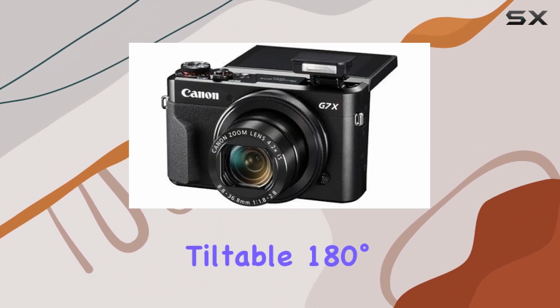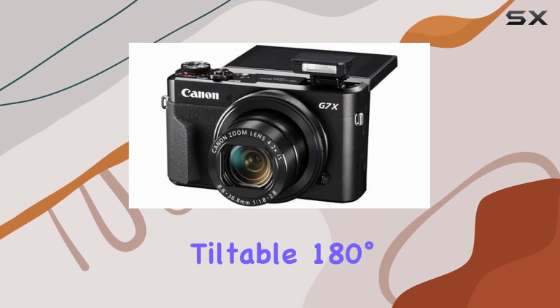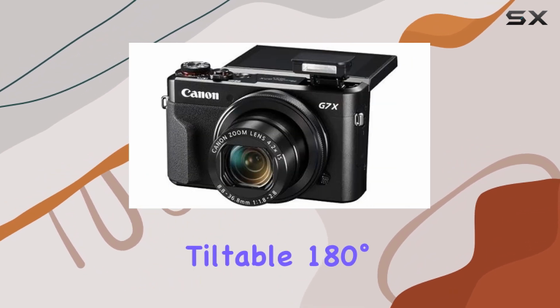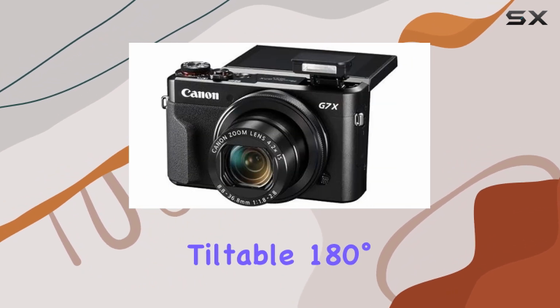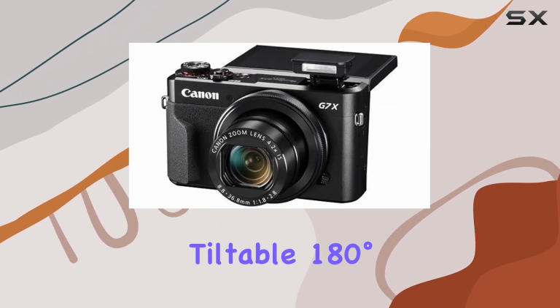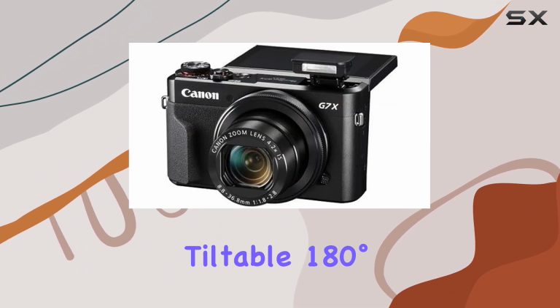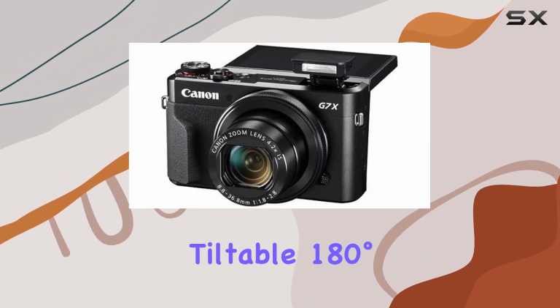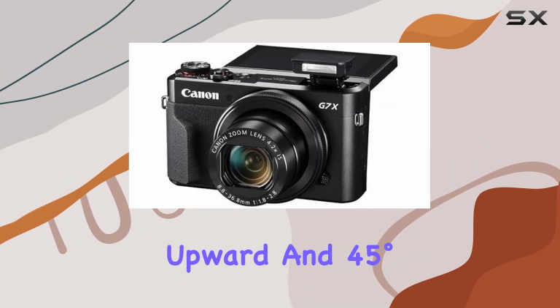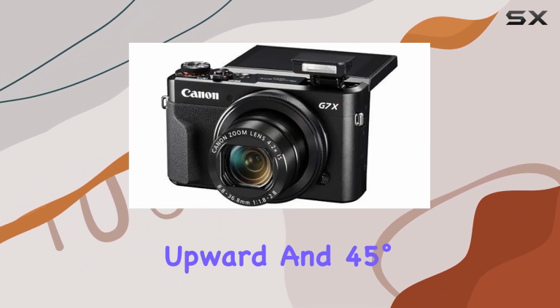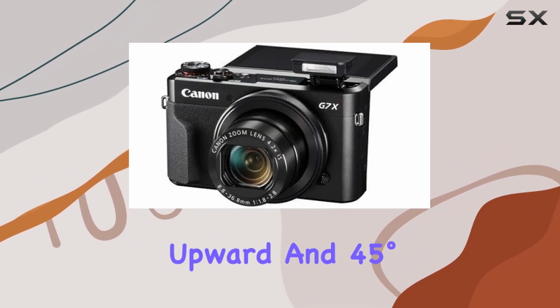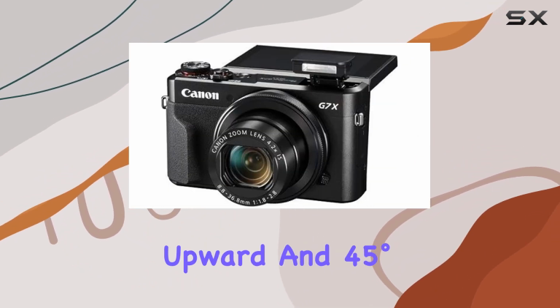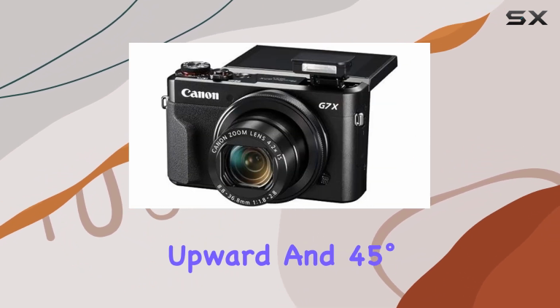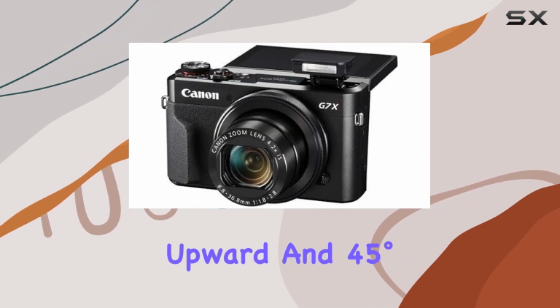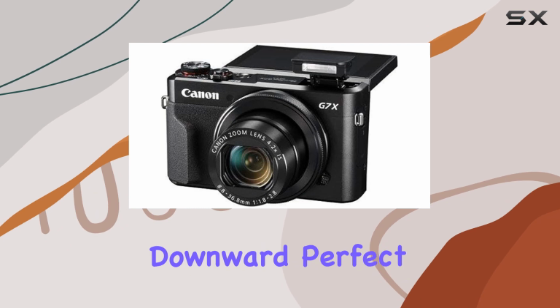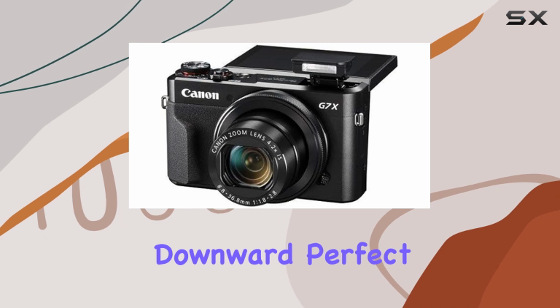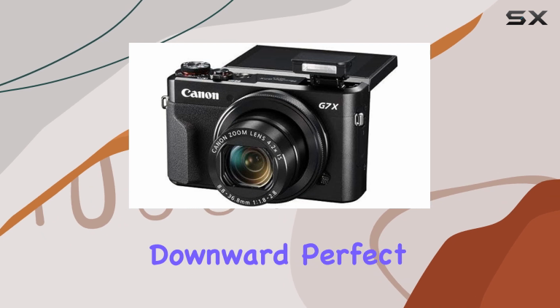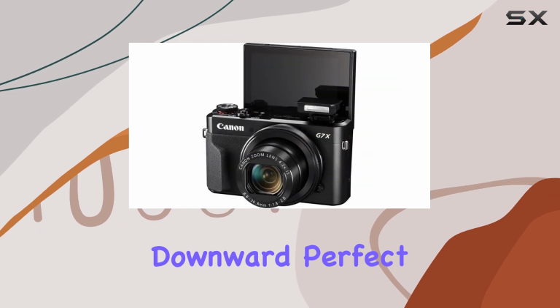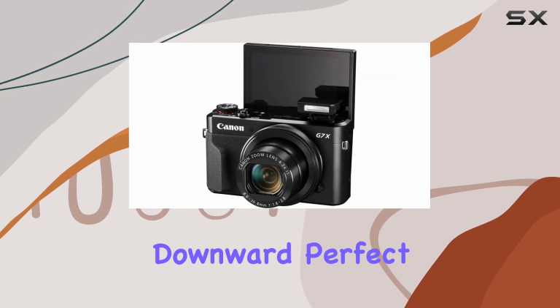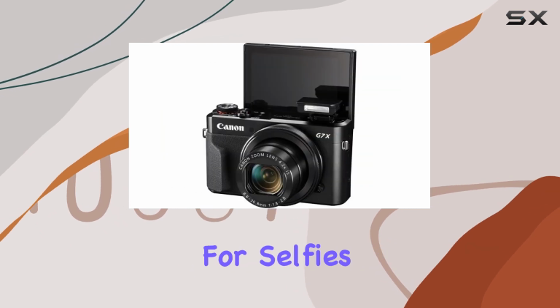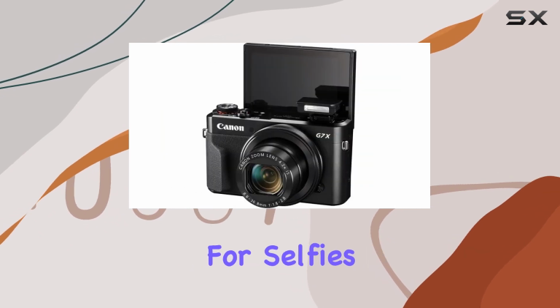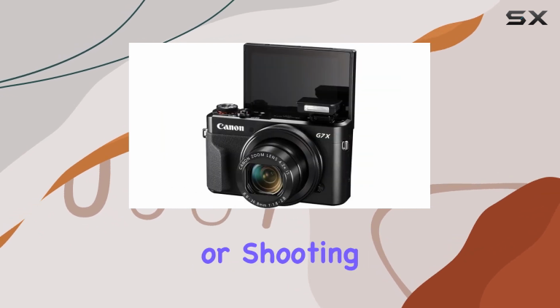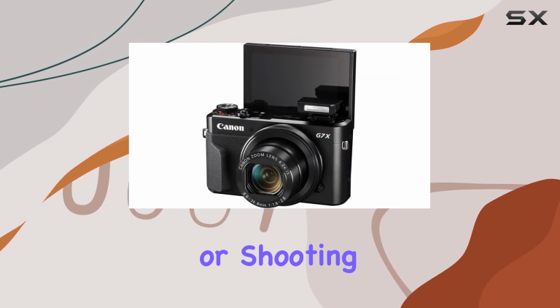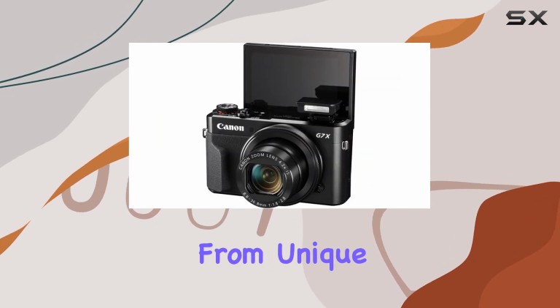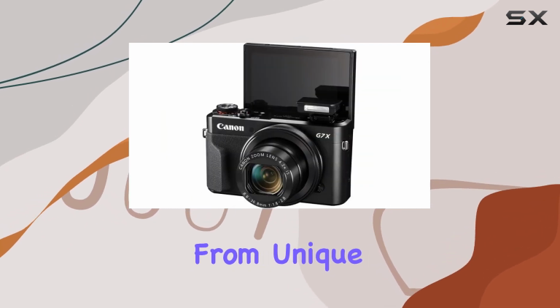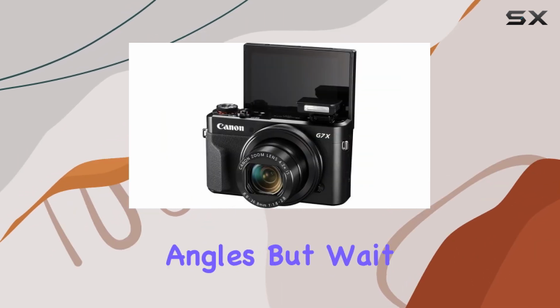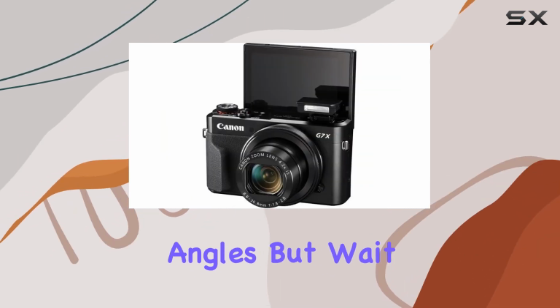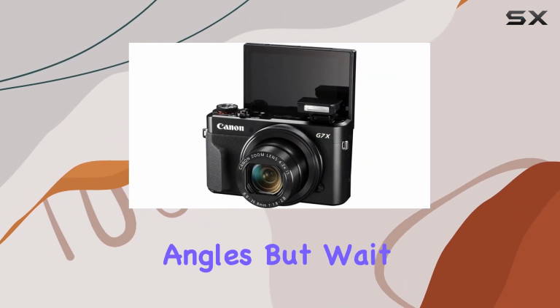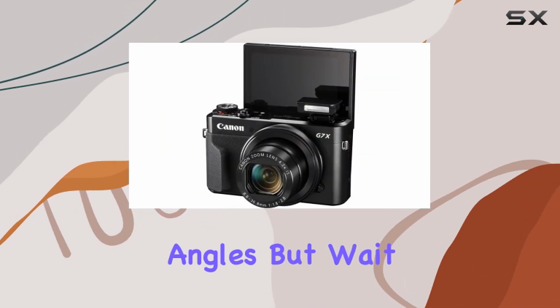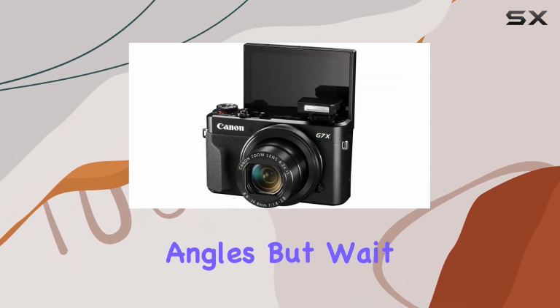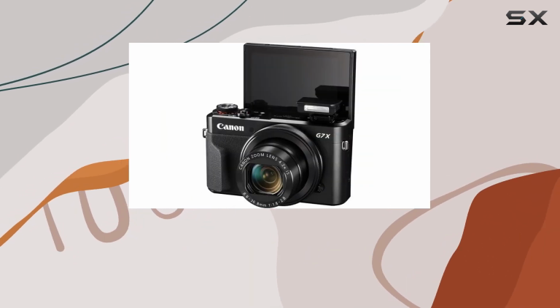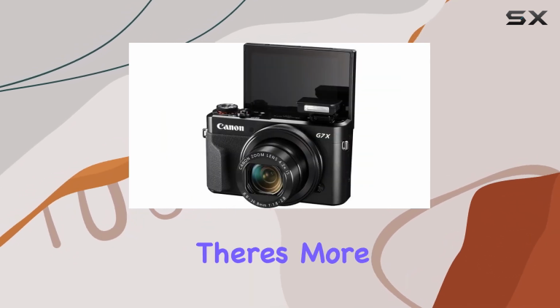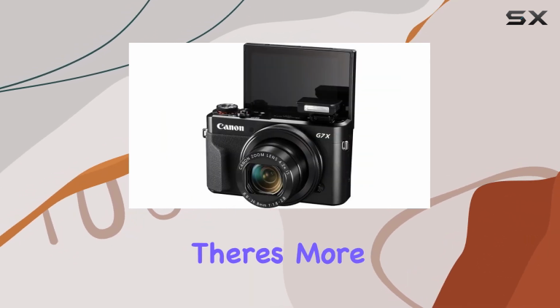it's tiltable 180 degrees upward and 45 degrees downward, perfect for selfies or shooting from unique angles.